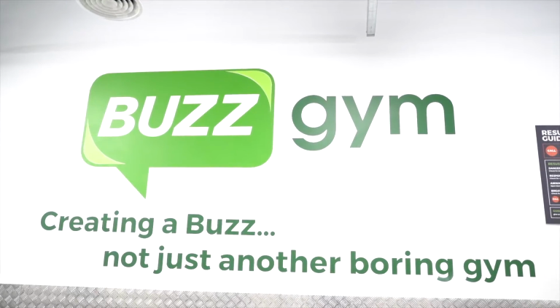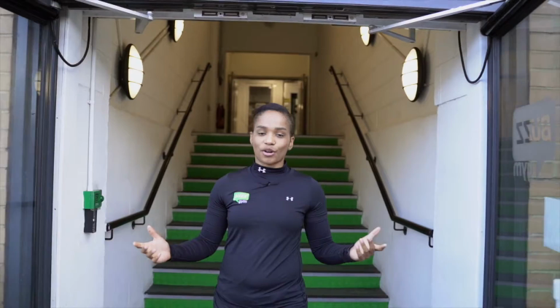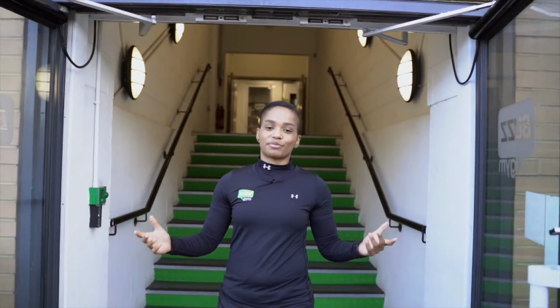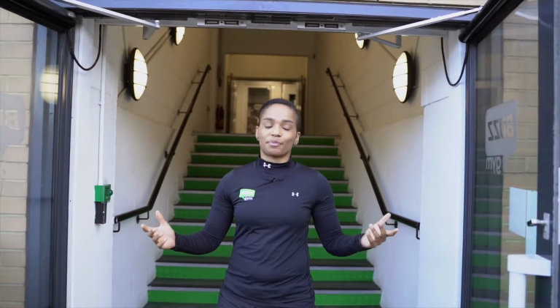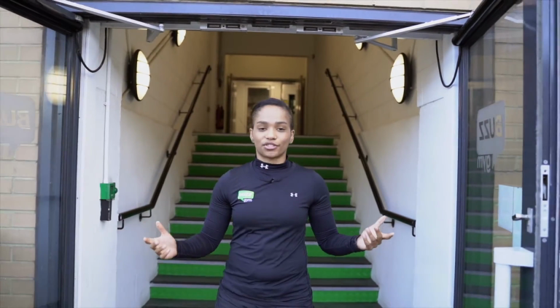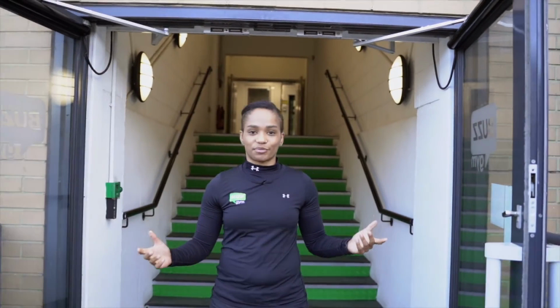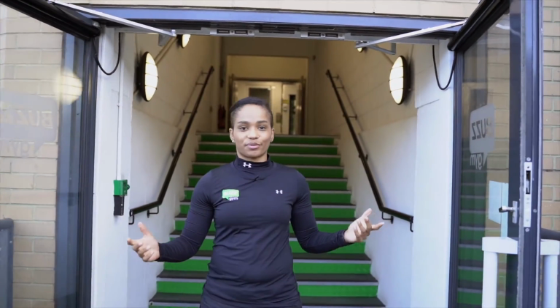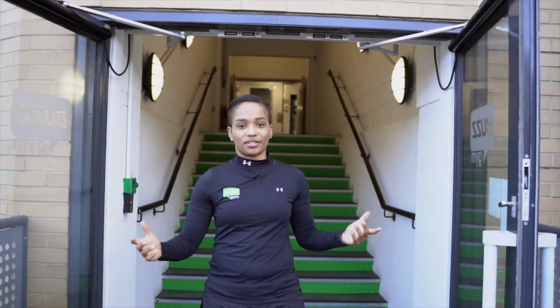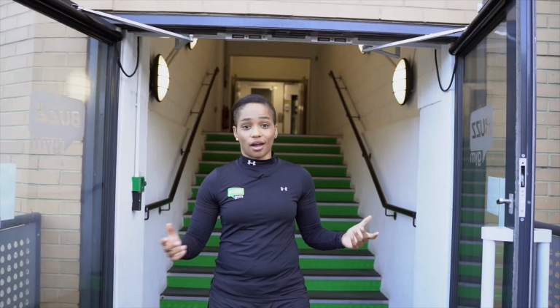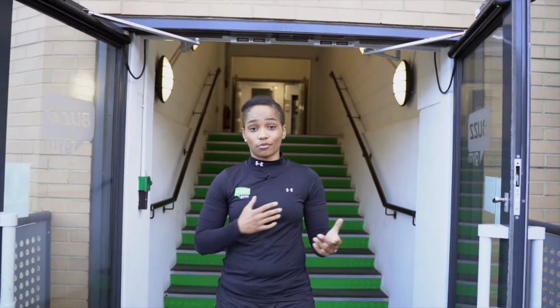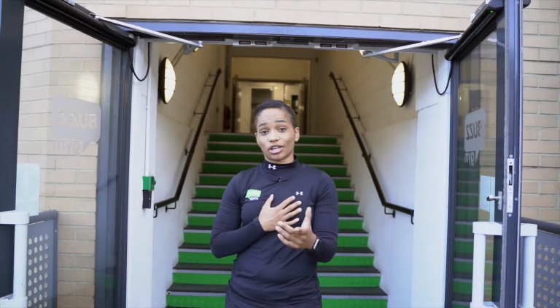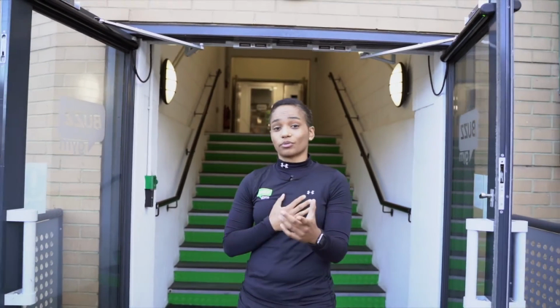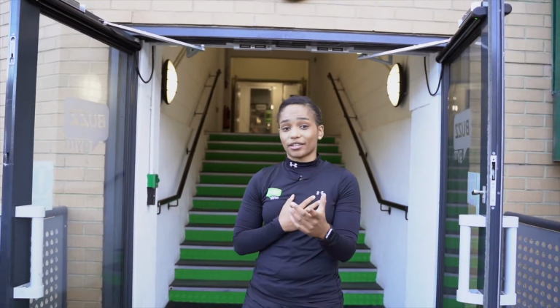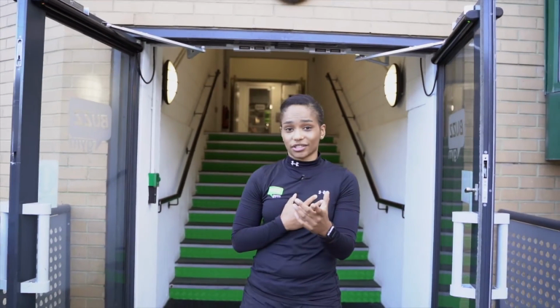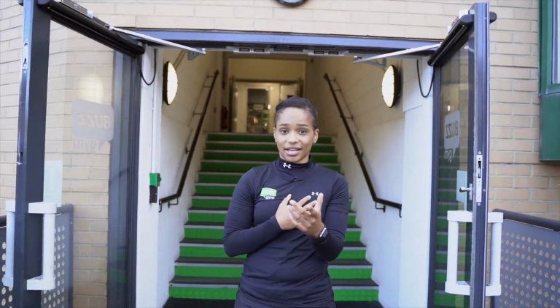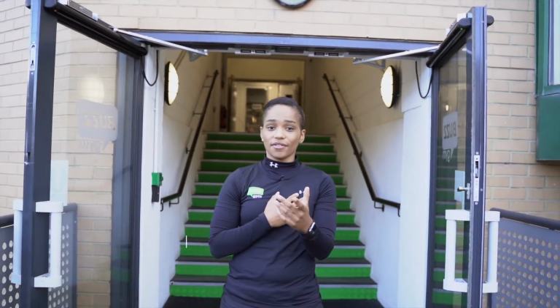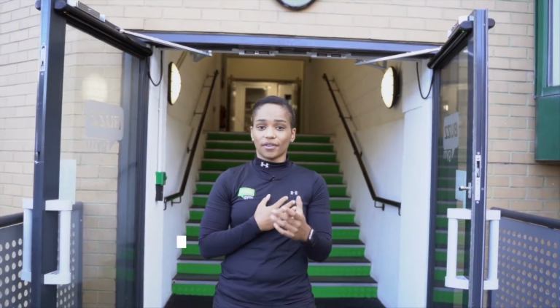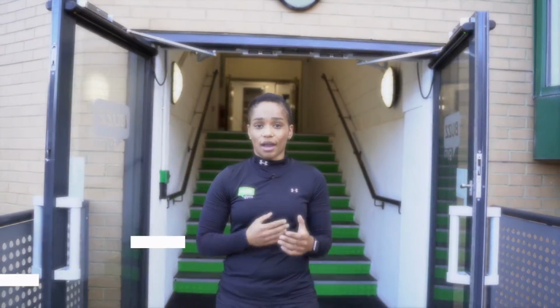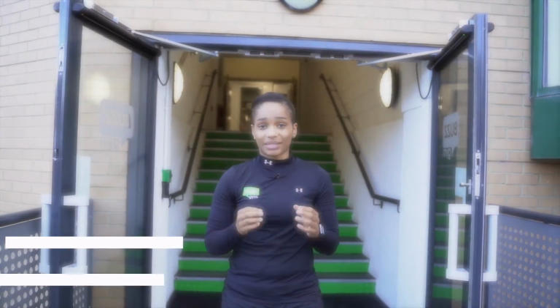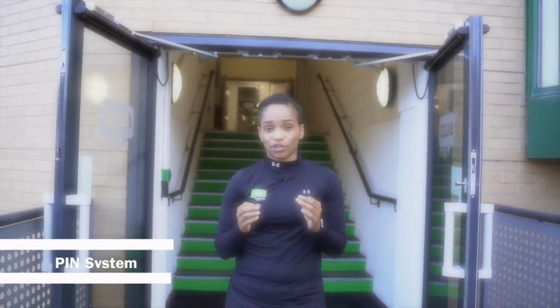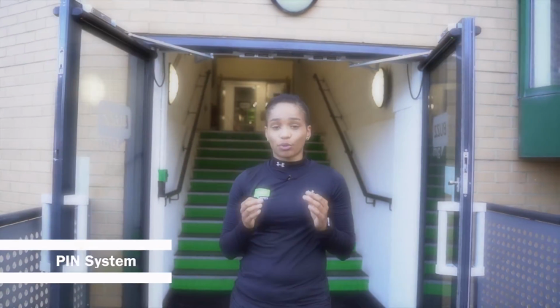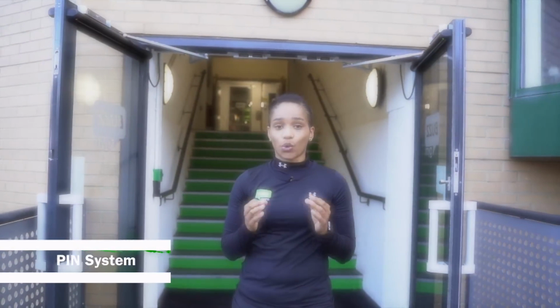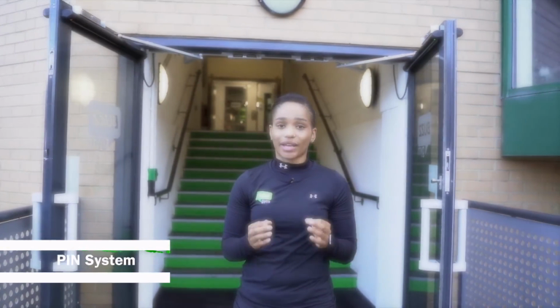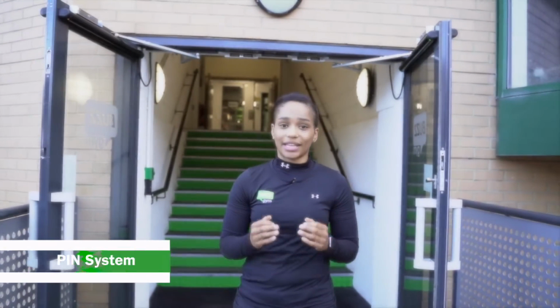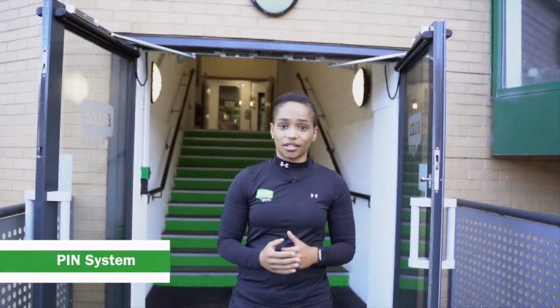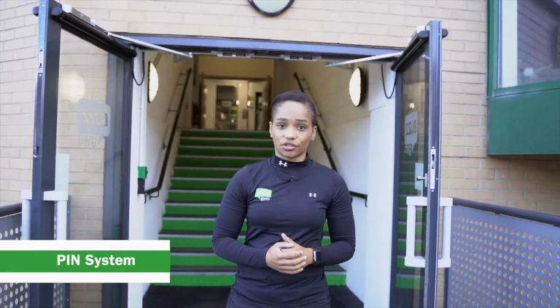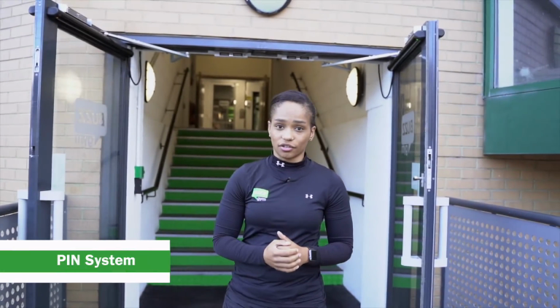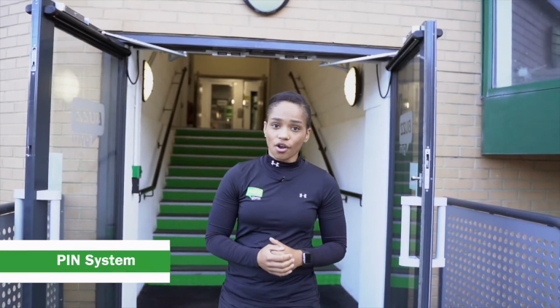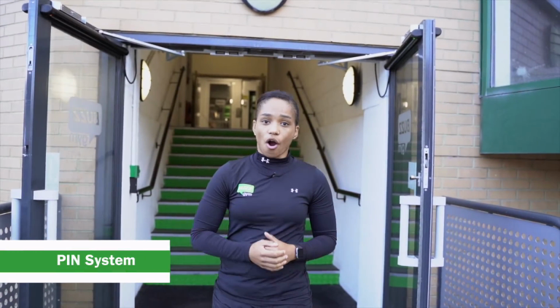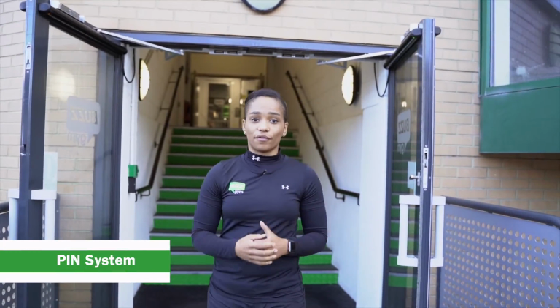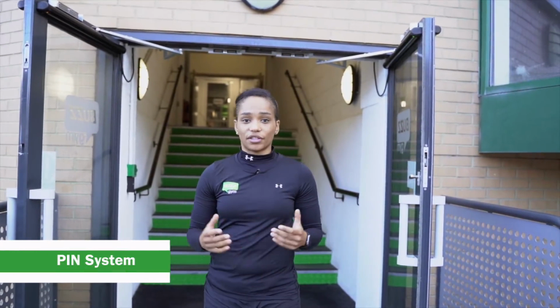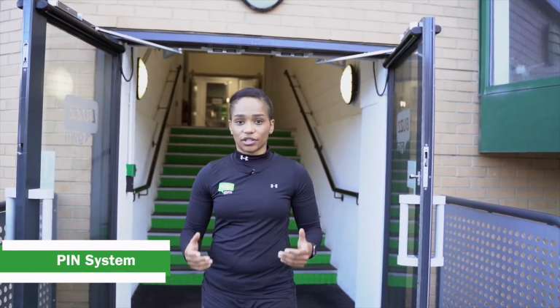Welcome to Boz Gym Swindon. I'm your General Manager Steph and I'm going to take you through a quick induction of the gym.